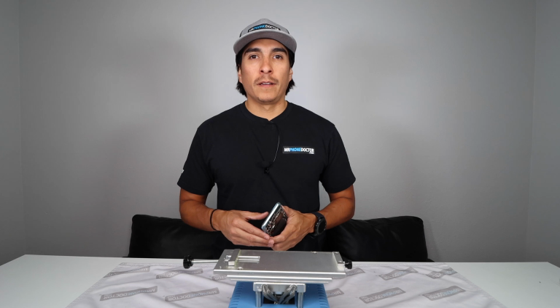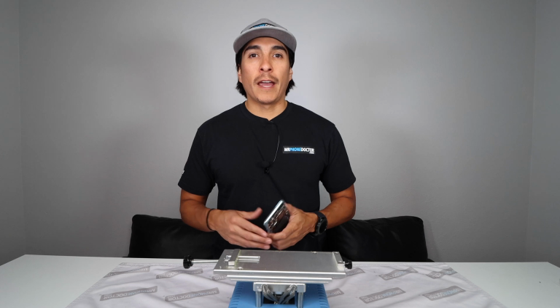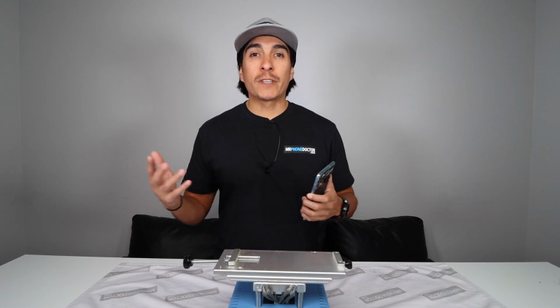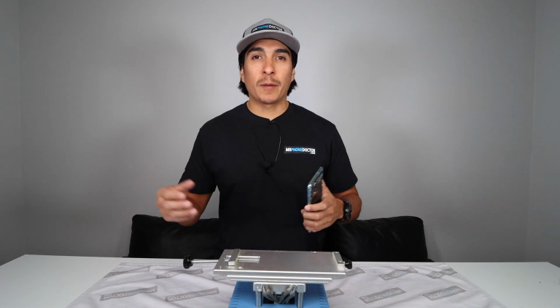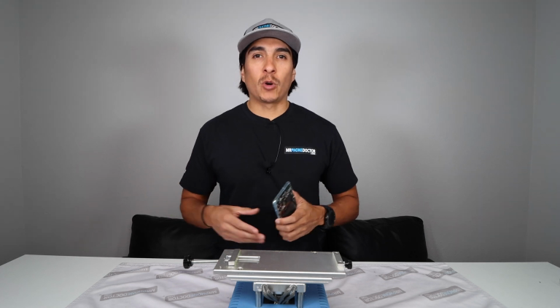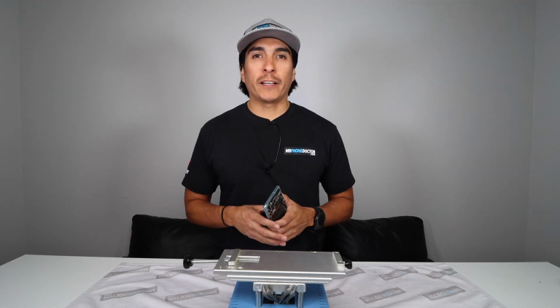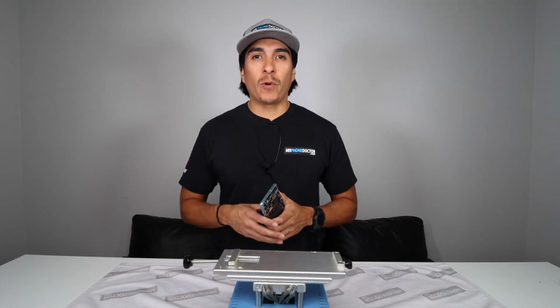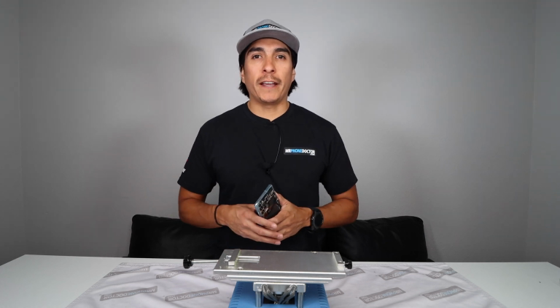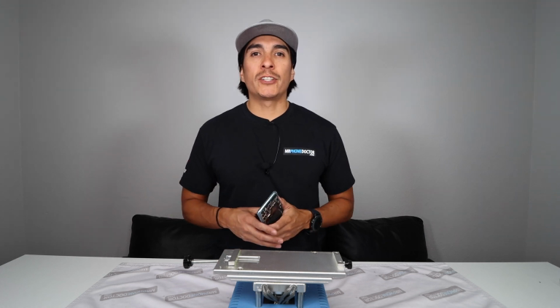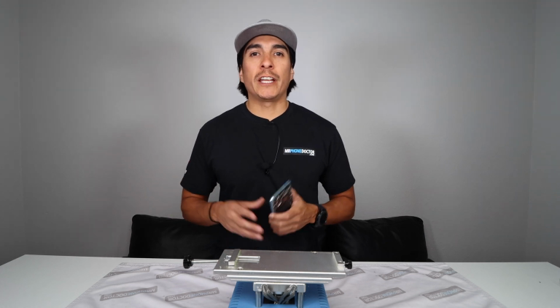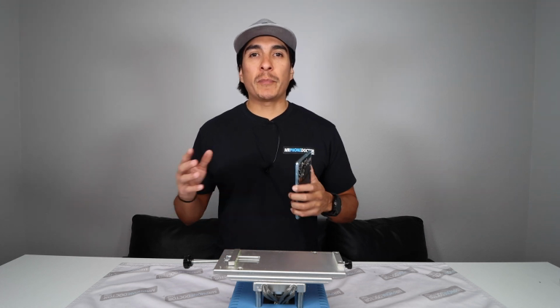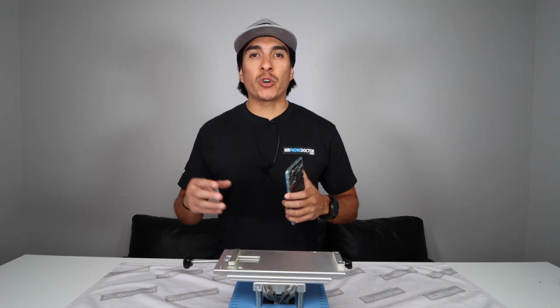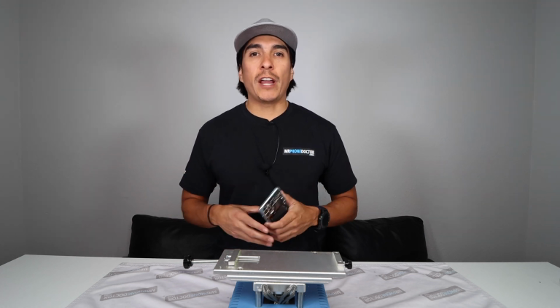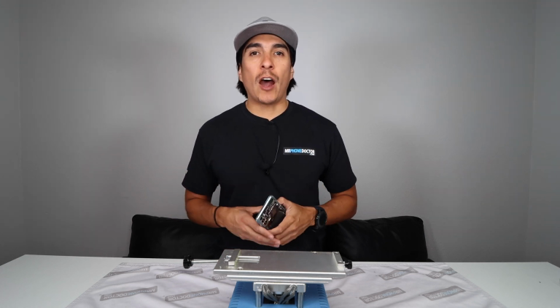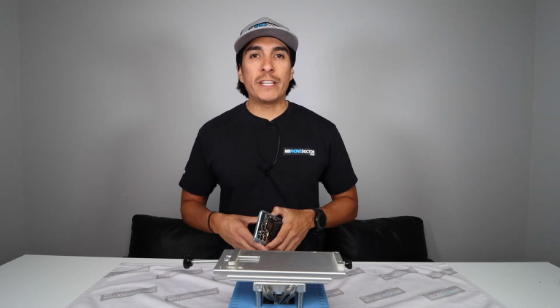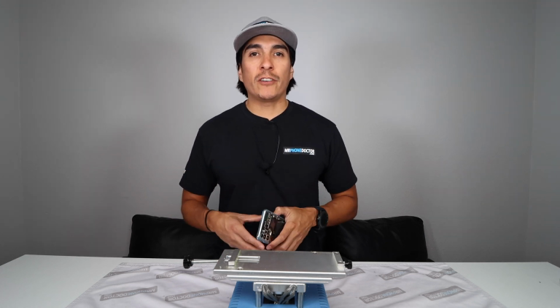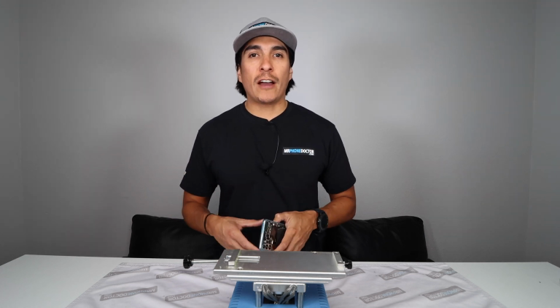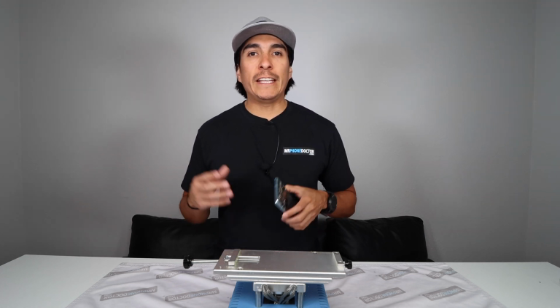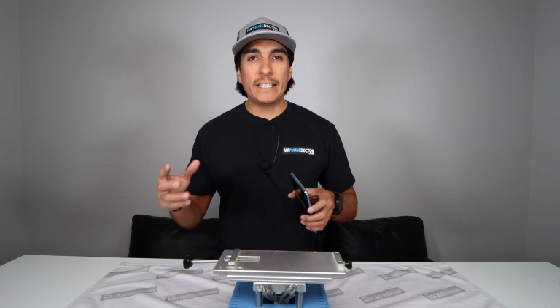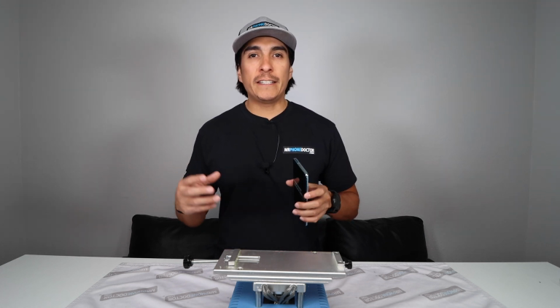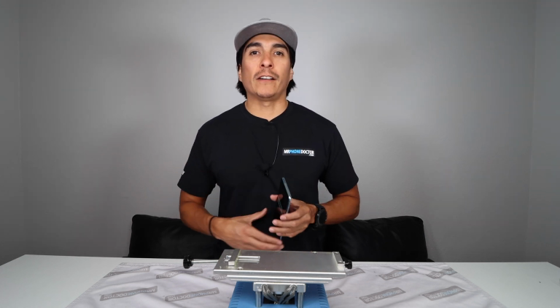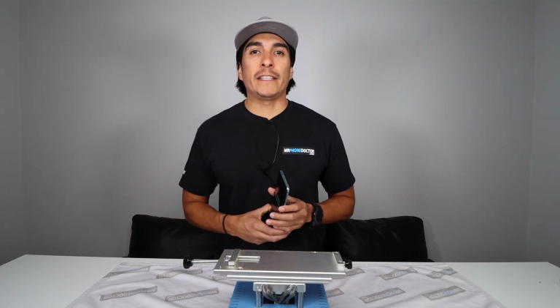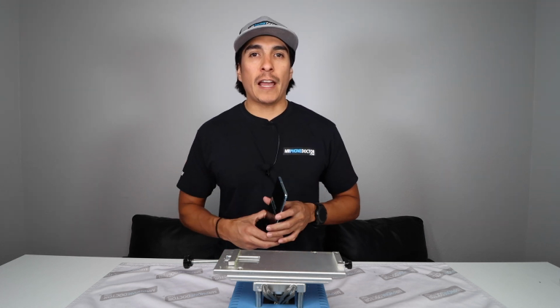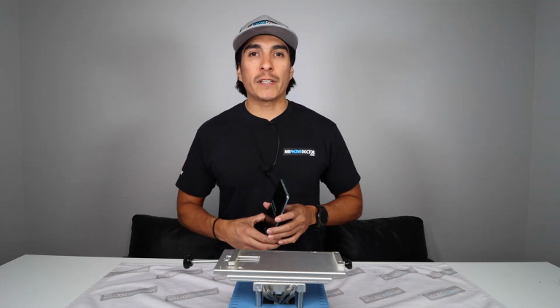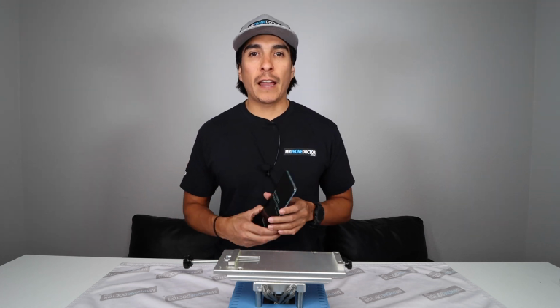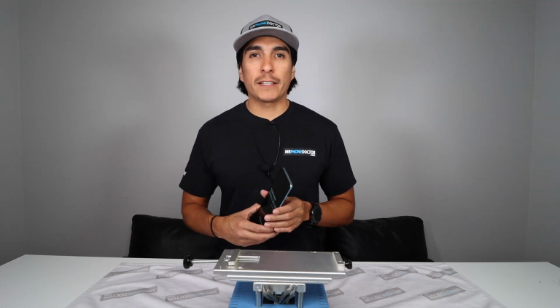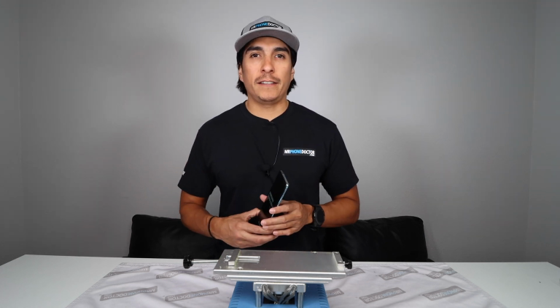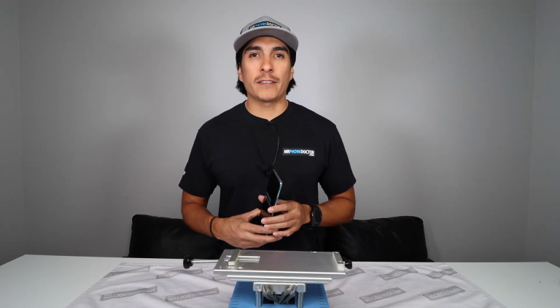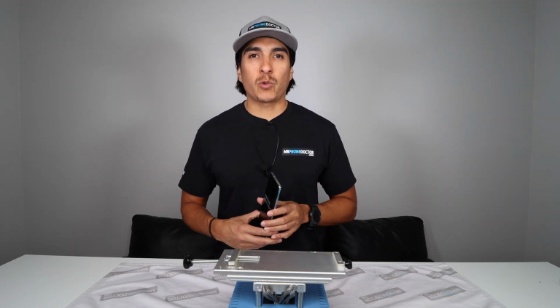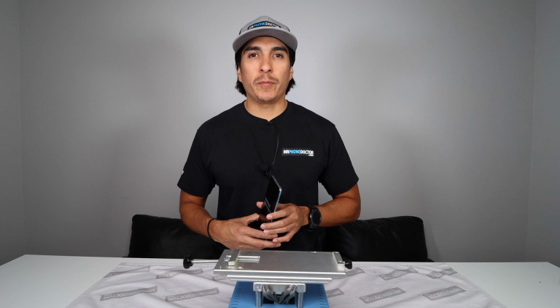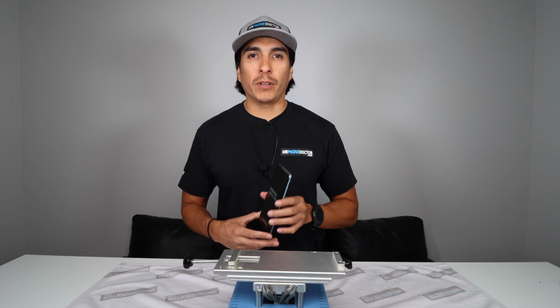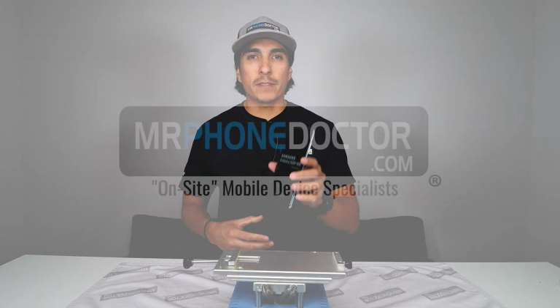Hey, what's up? Don't click away. Today I'm going to show you how we tear down in detail a Samsung Galaxy S20 Plus.